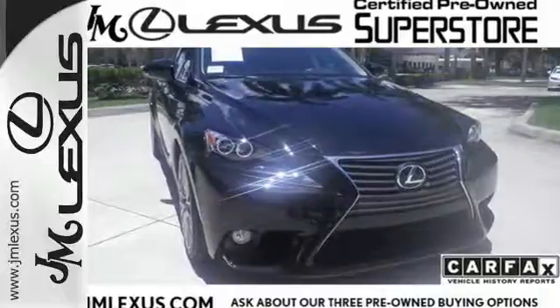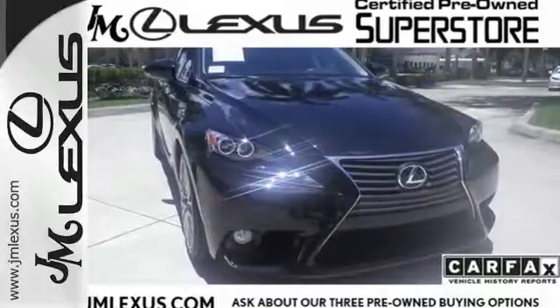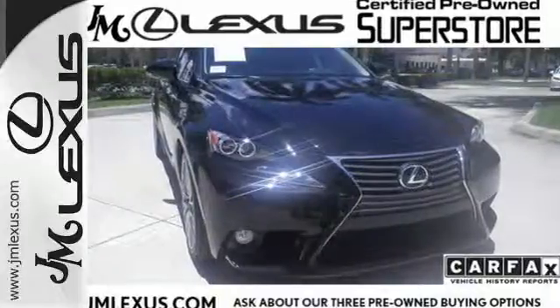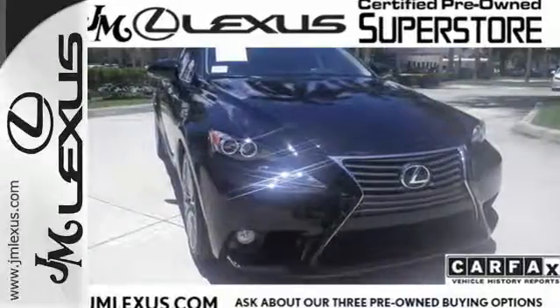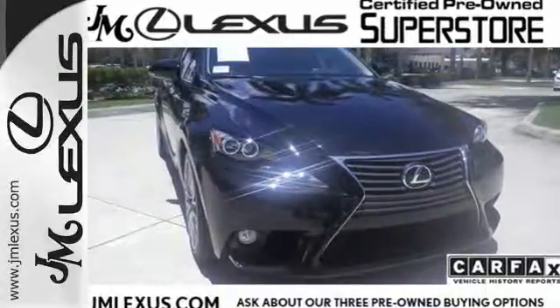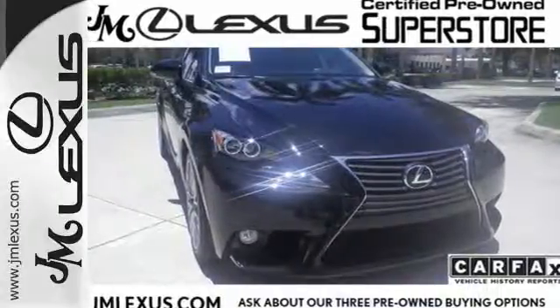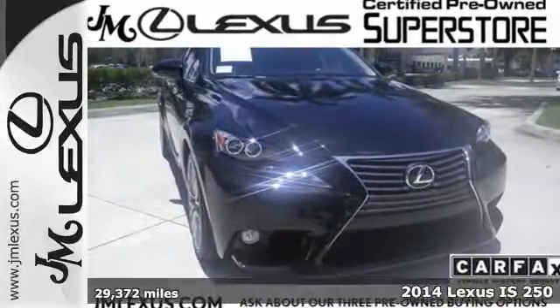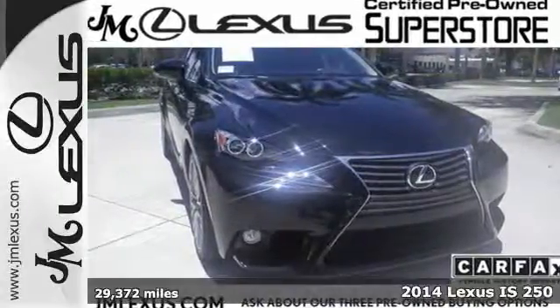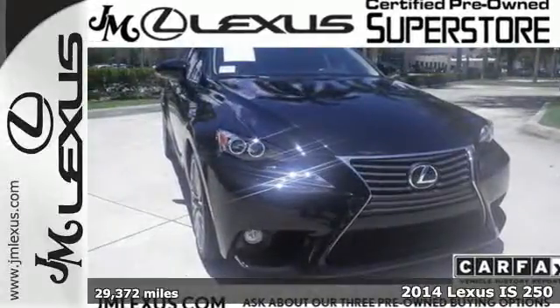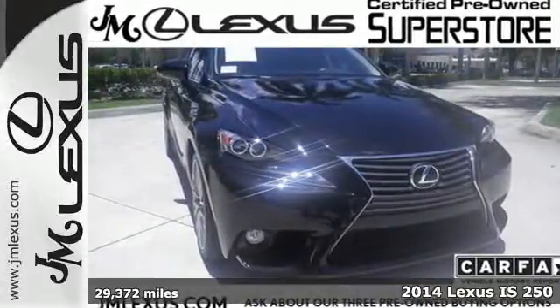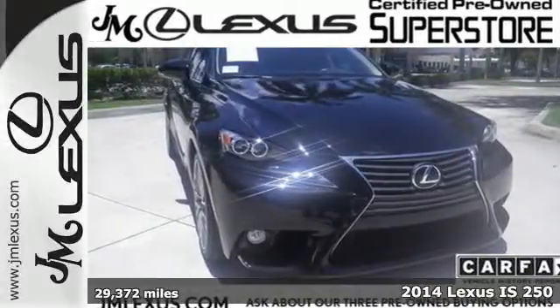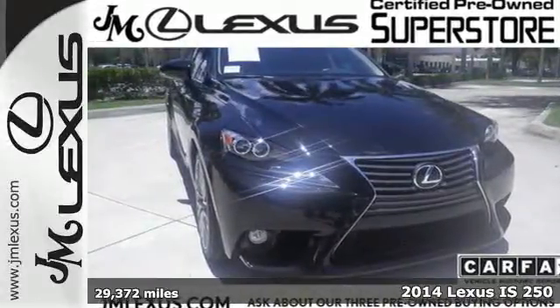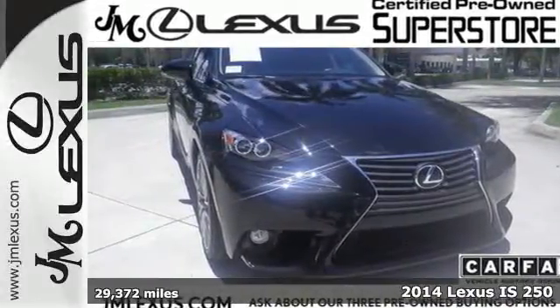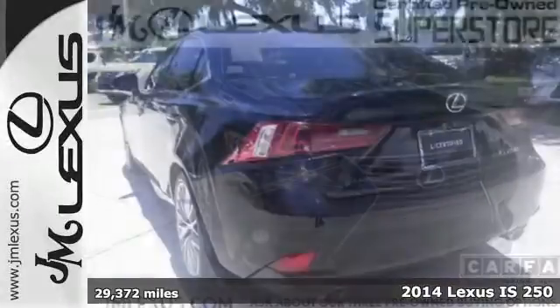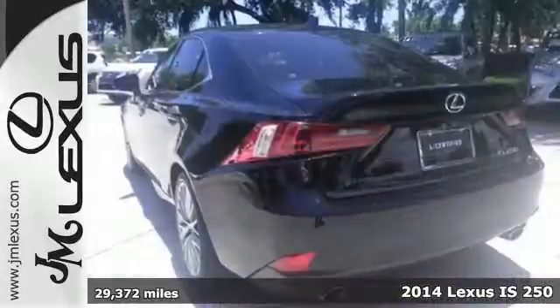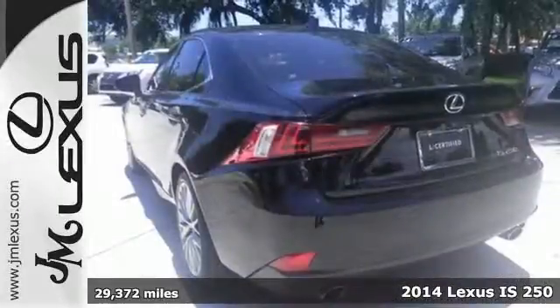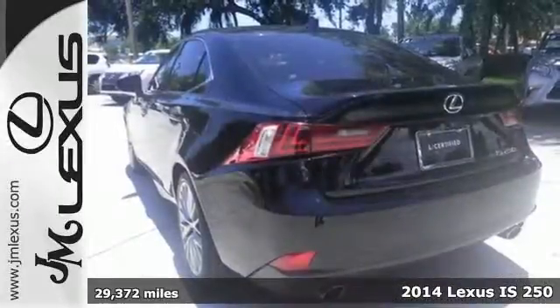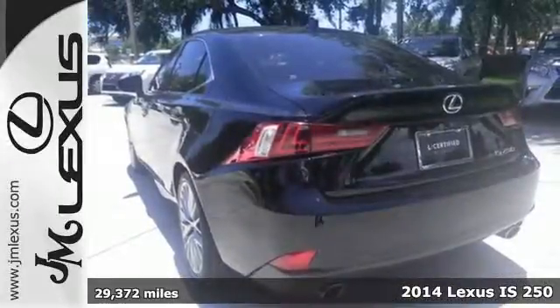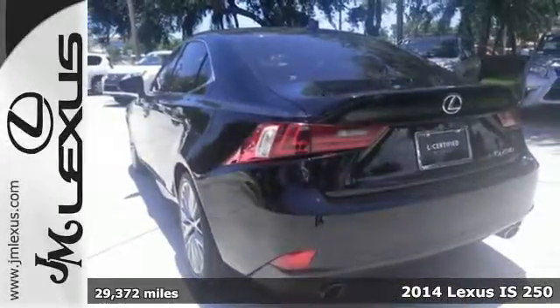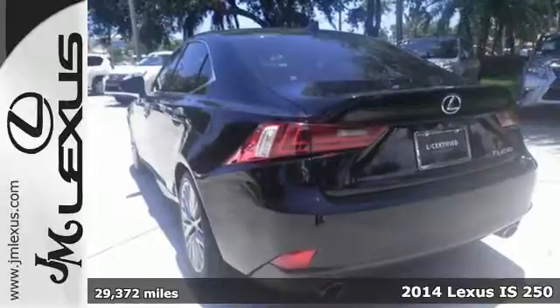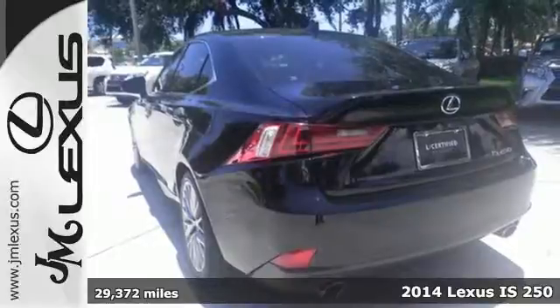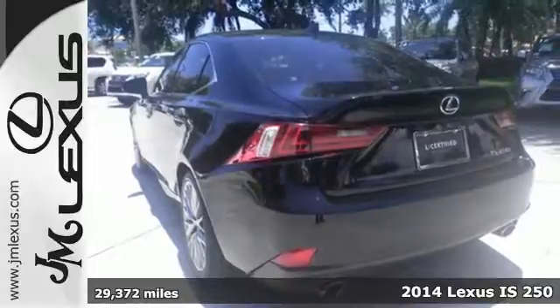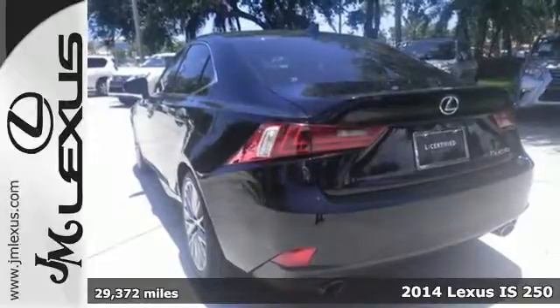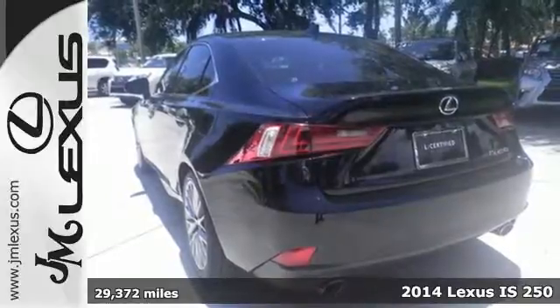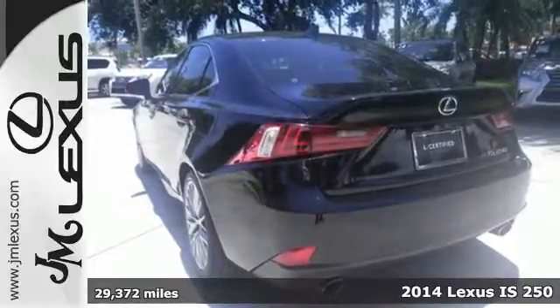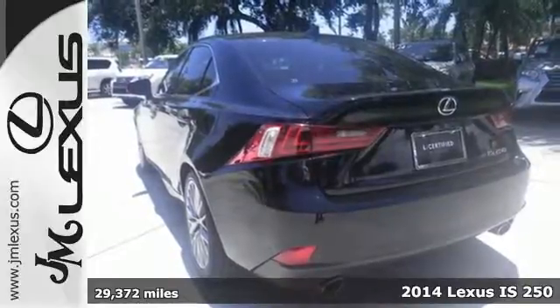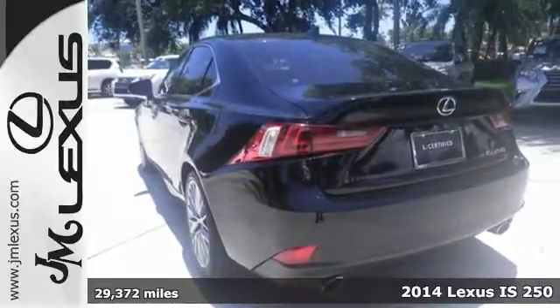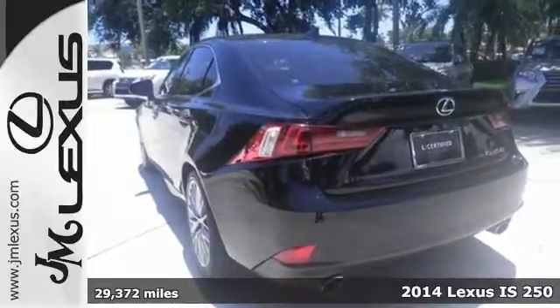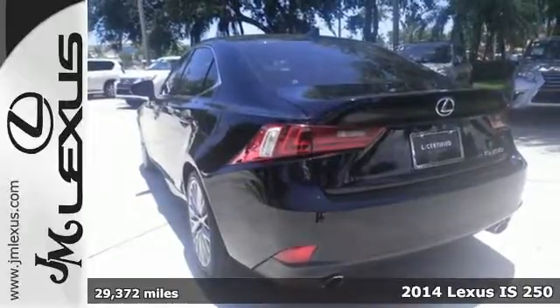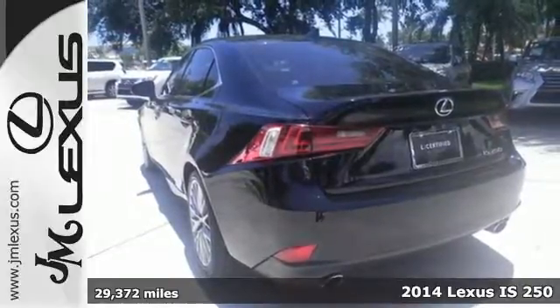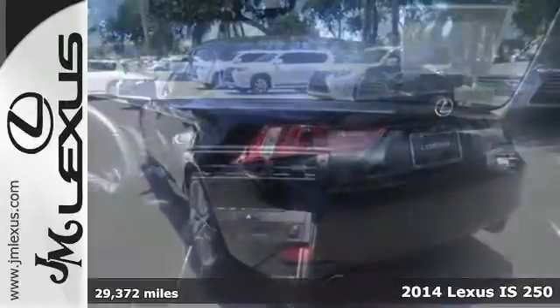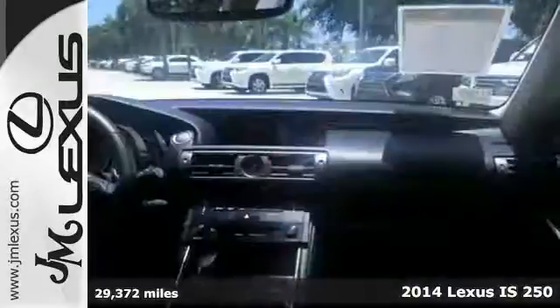Here's a 2014 Lexus IS. With a roomier back seat and rich interior, it's both practical and fun to drive.